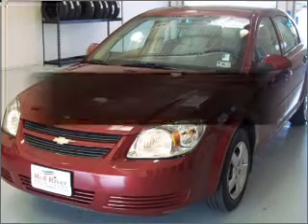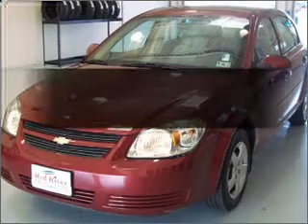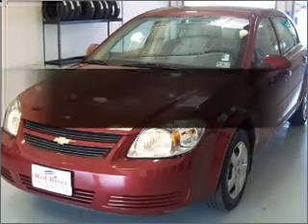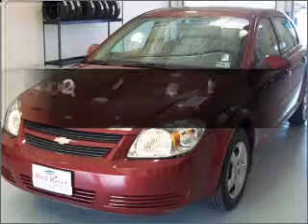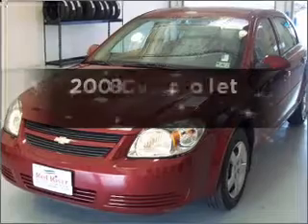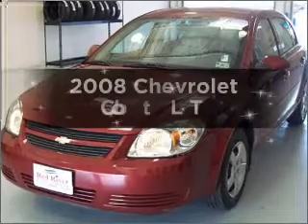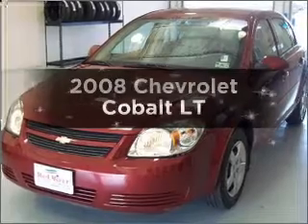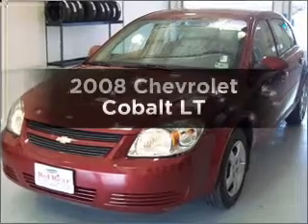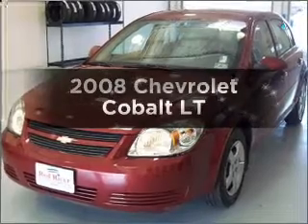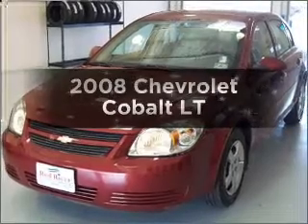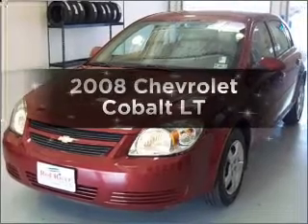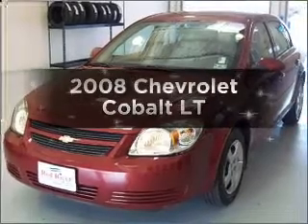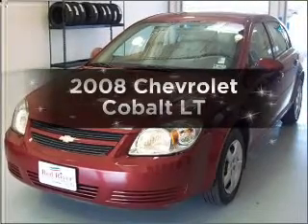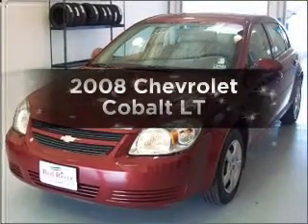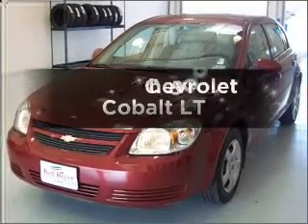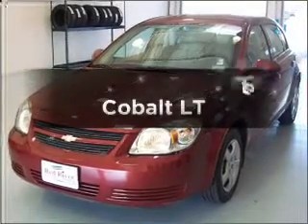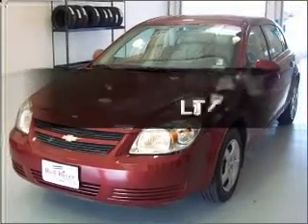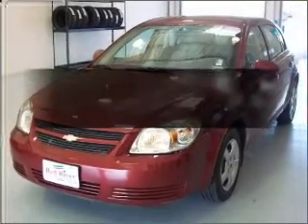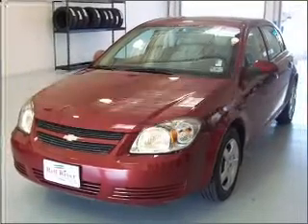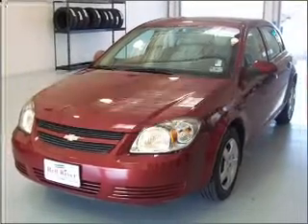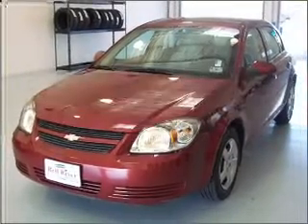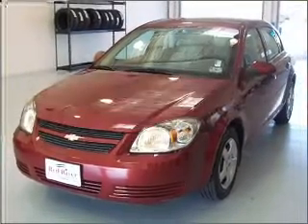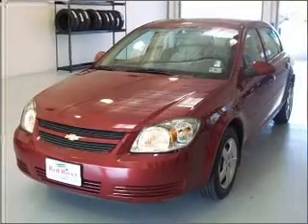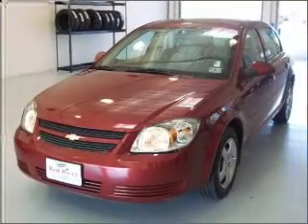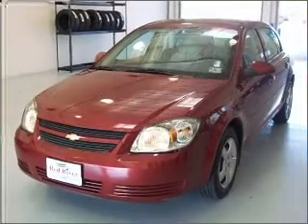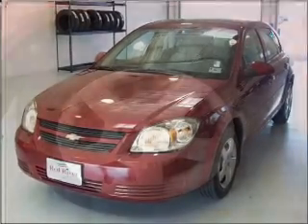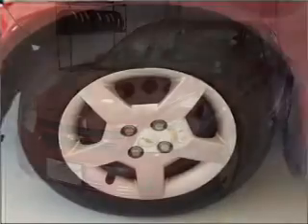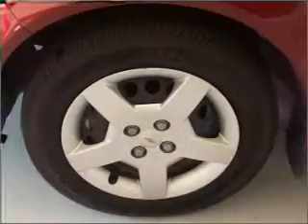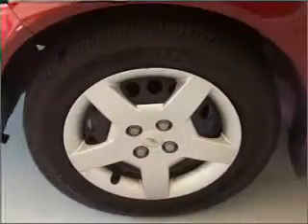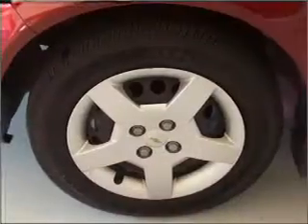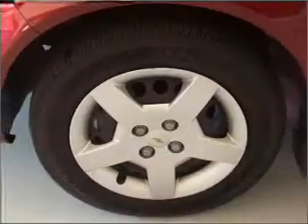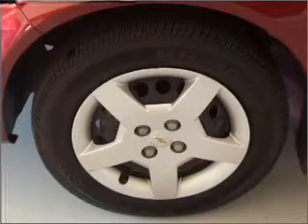Check out this 2008 Chevrolet Cobalt. If you're looking for a first-rate auto, this one could be yours today.